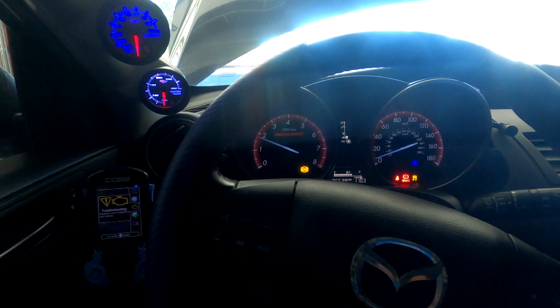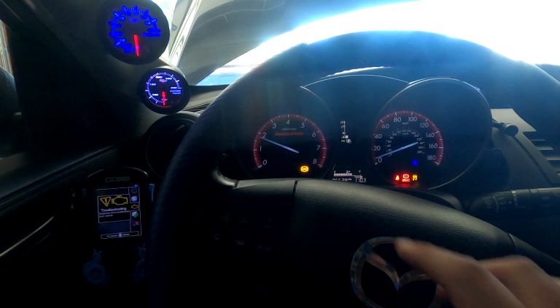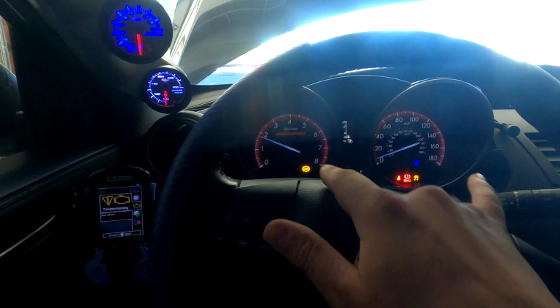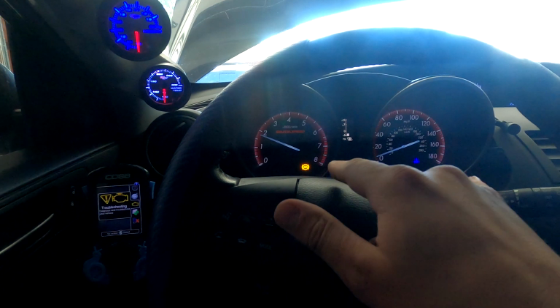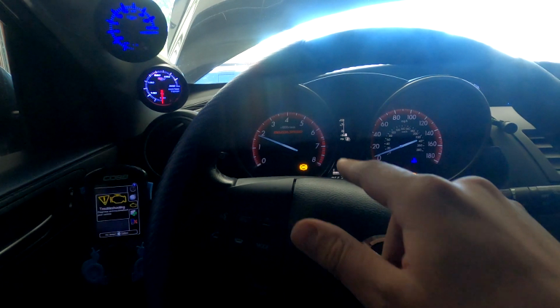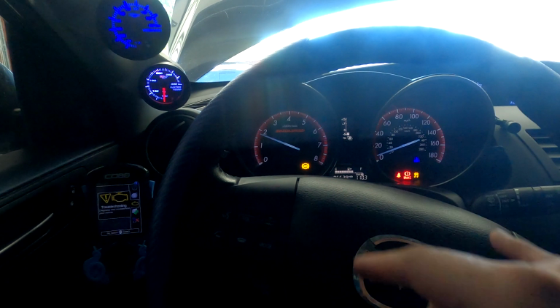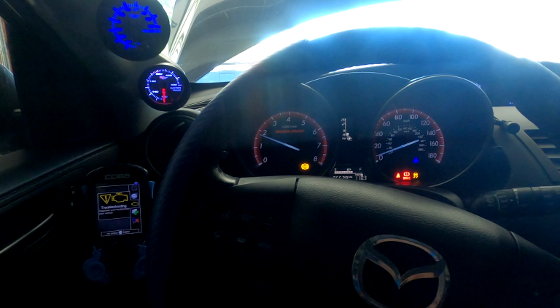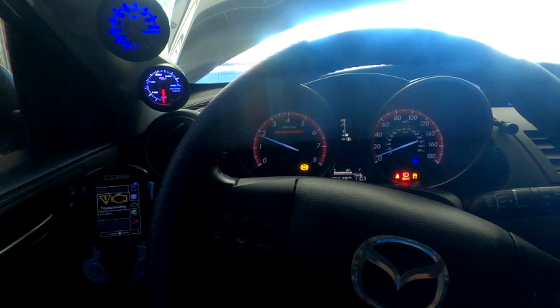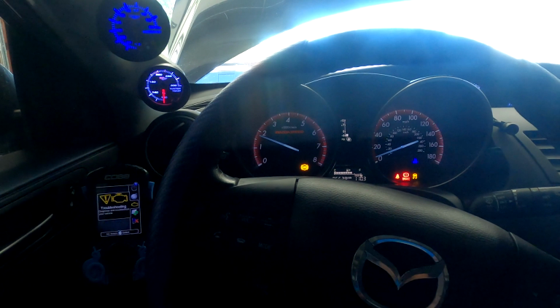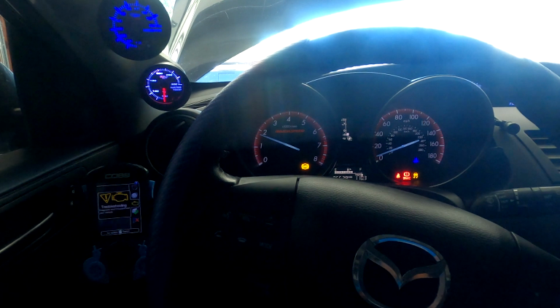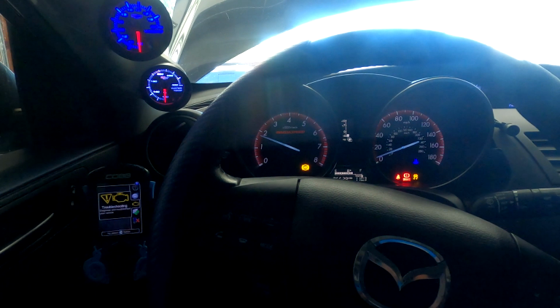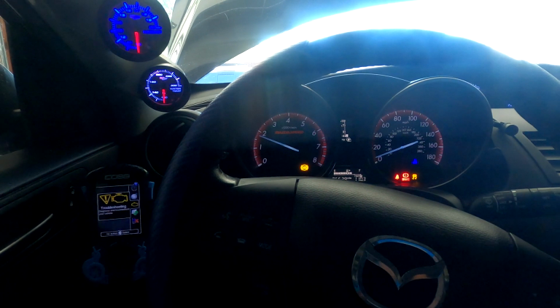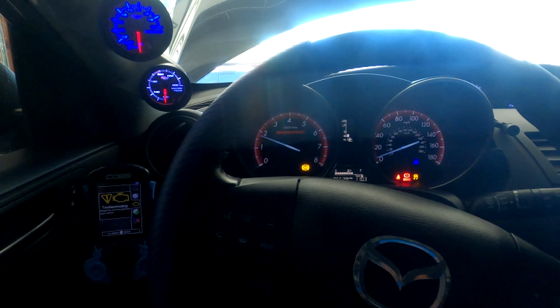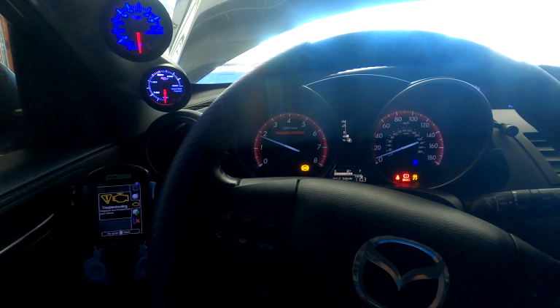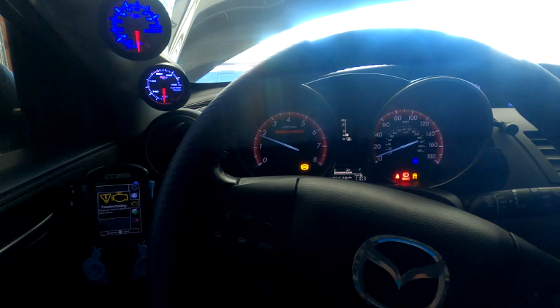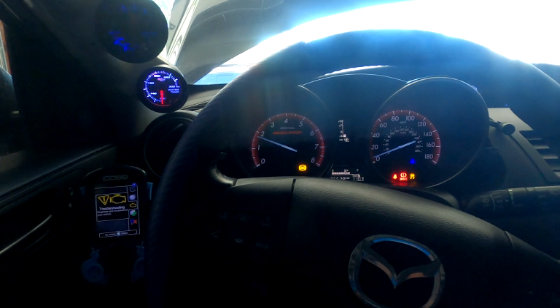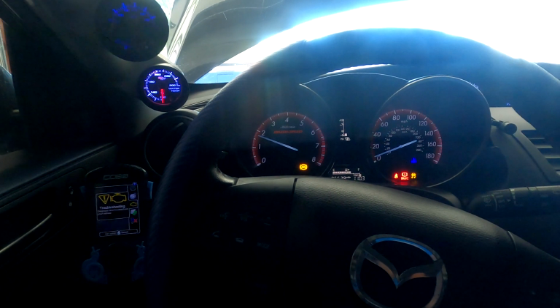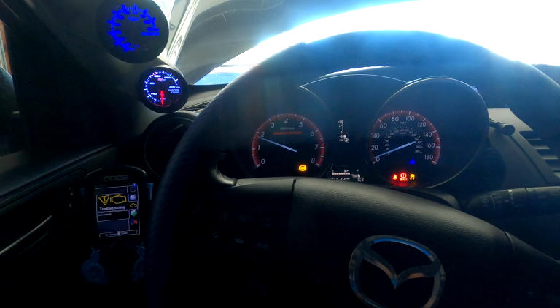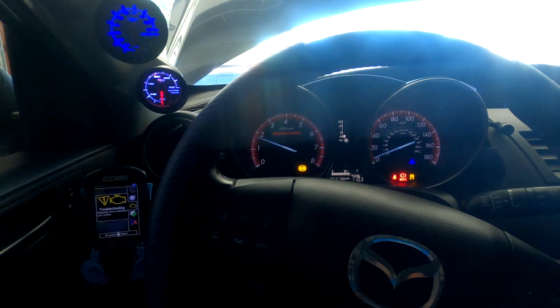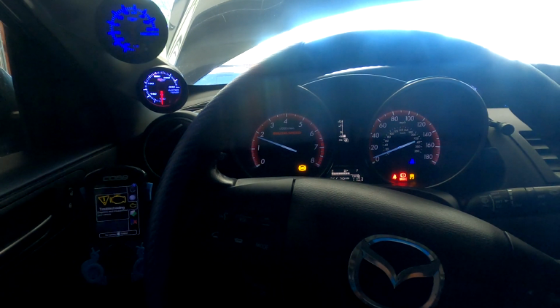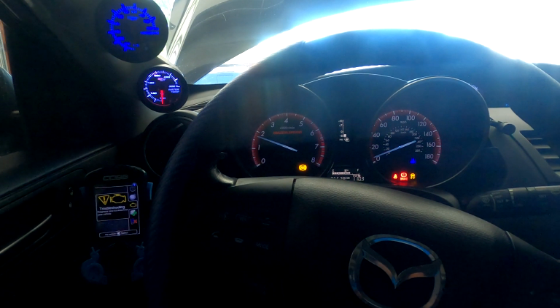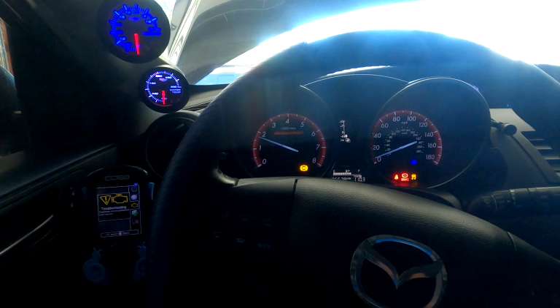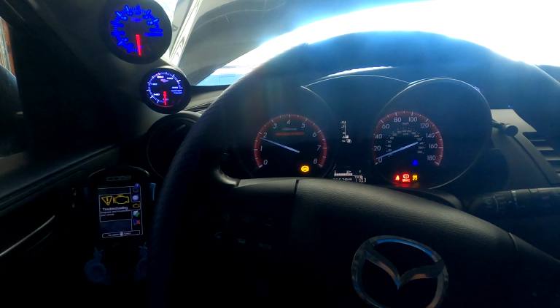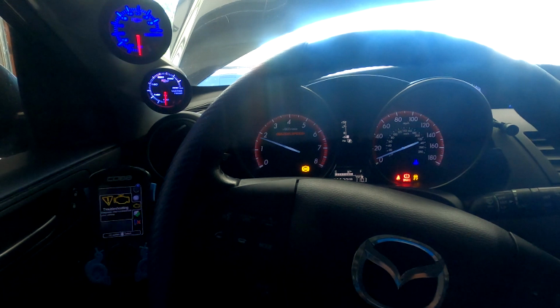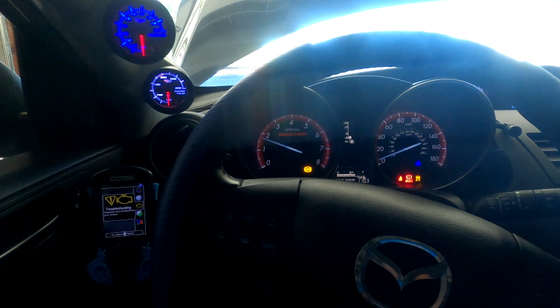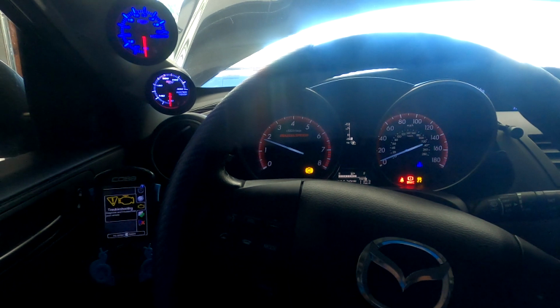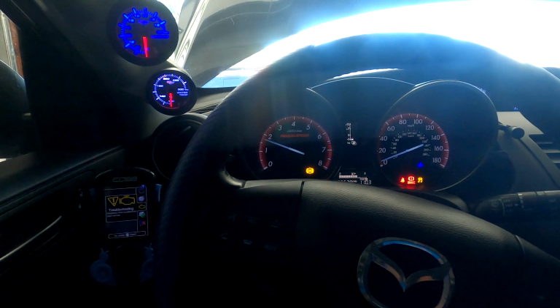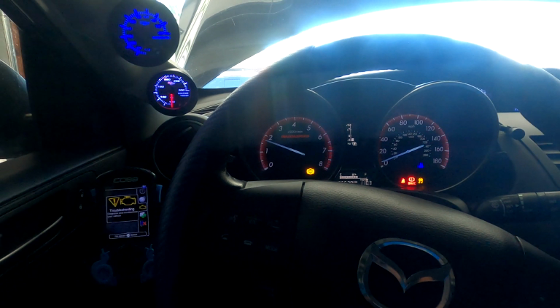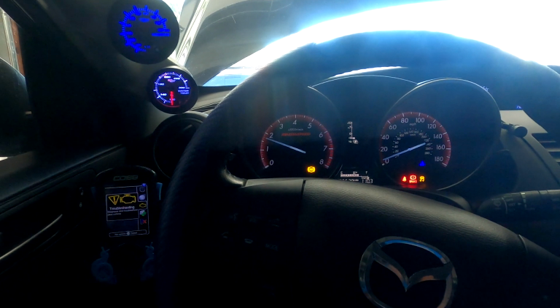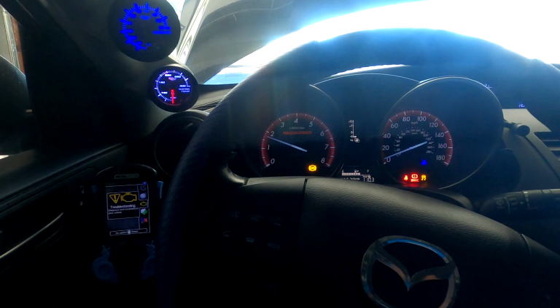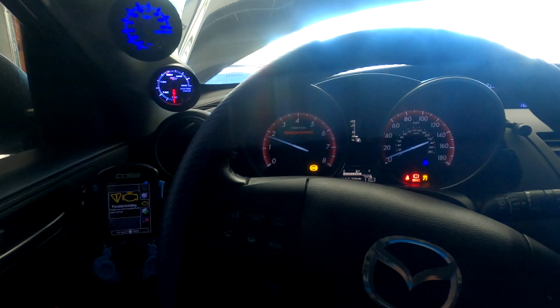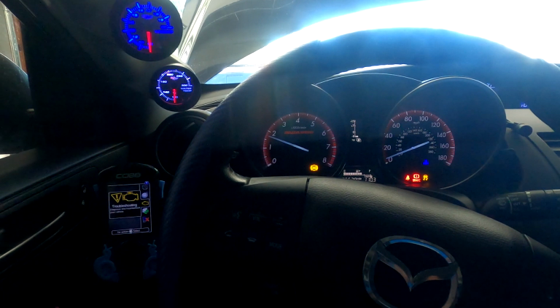My car is freaking out — ABS and traction control light — I think just because of the angle that I'm sitting at. But no engine codes, so we're good.